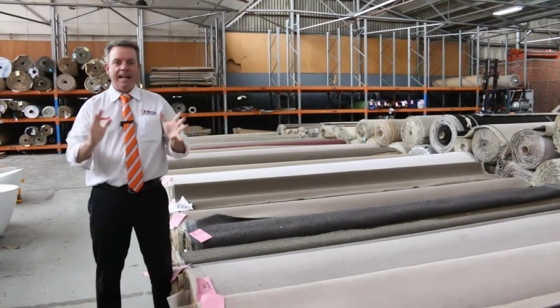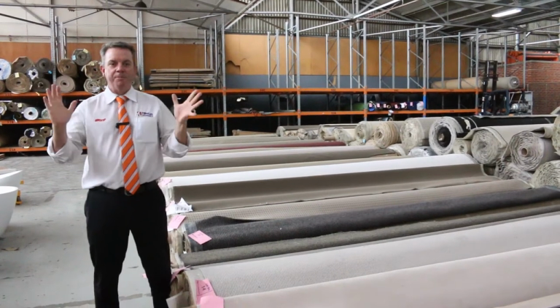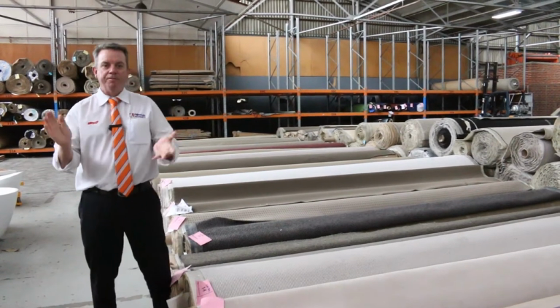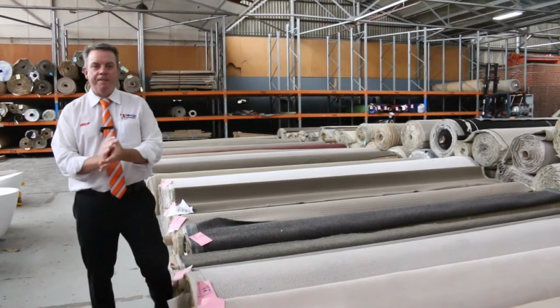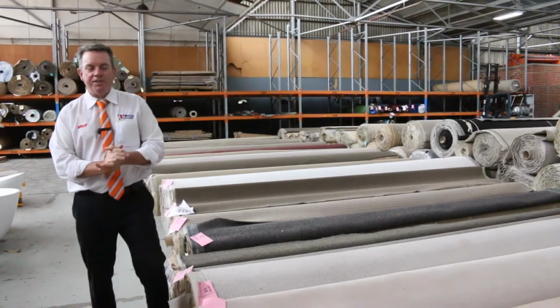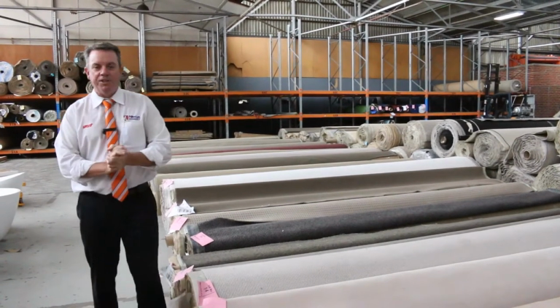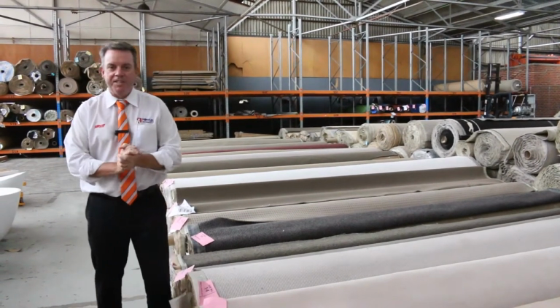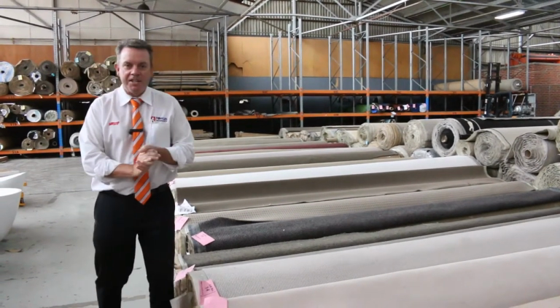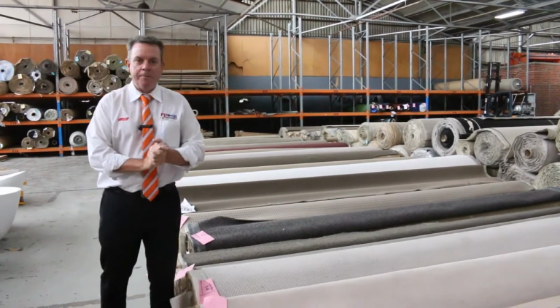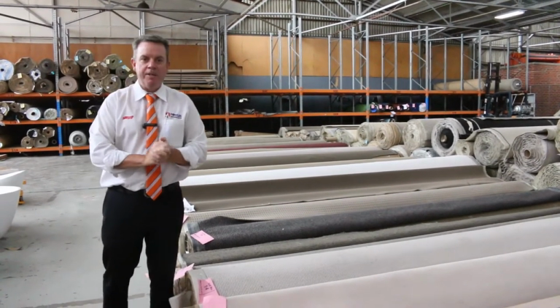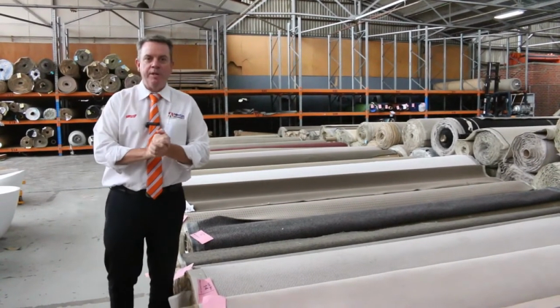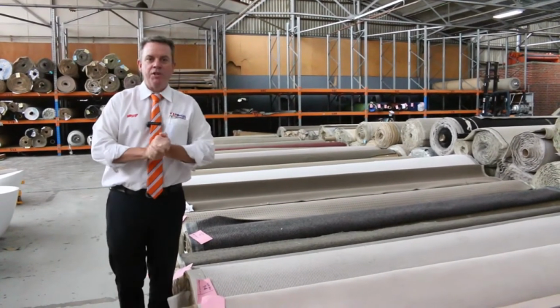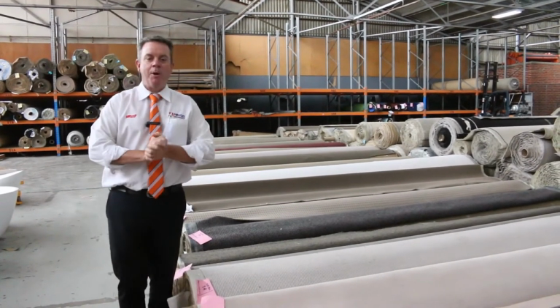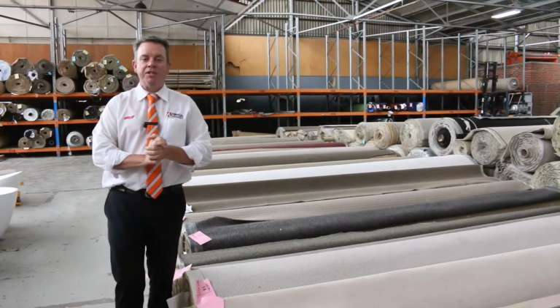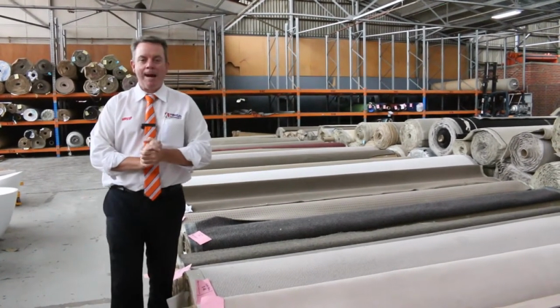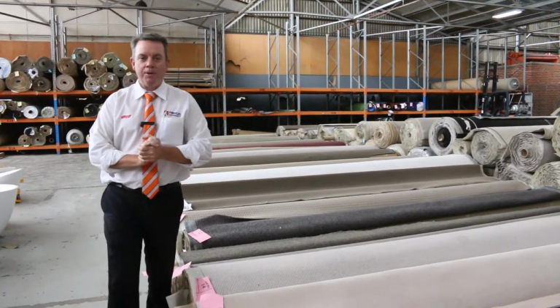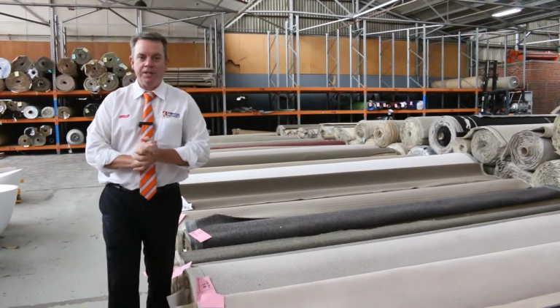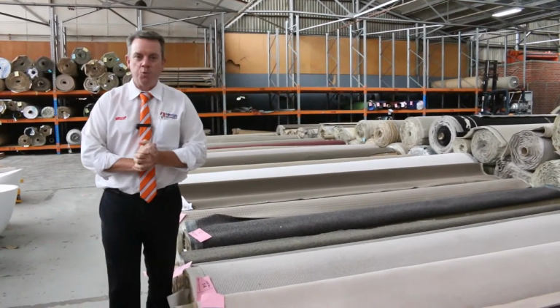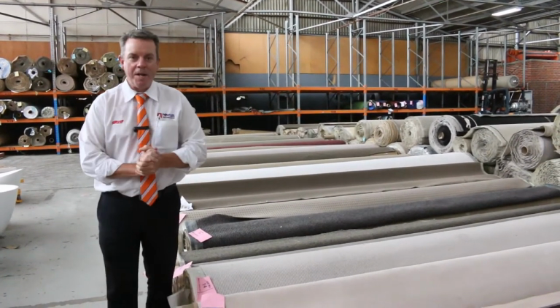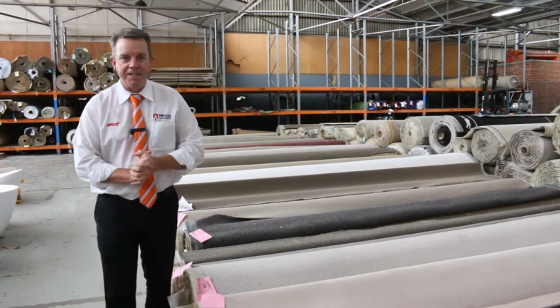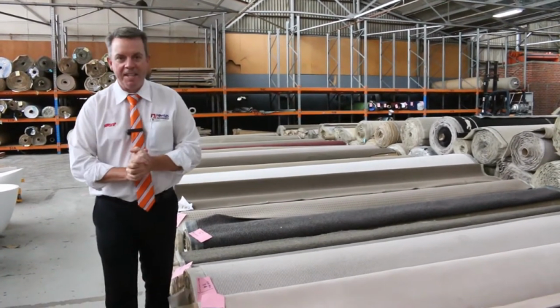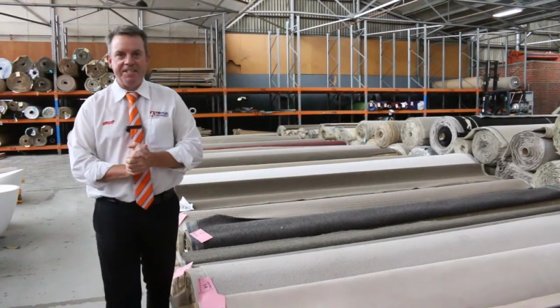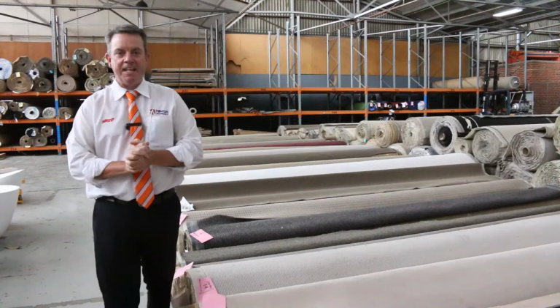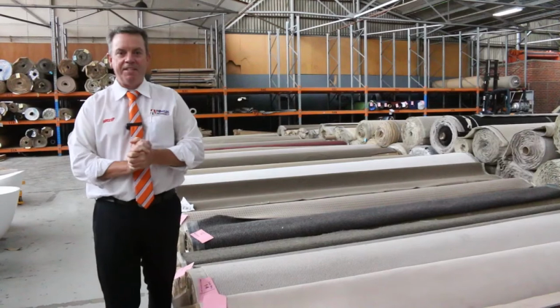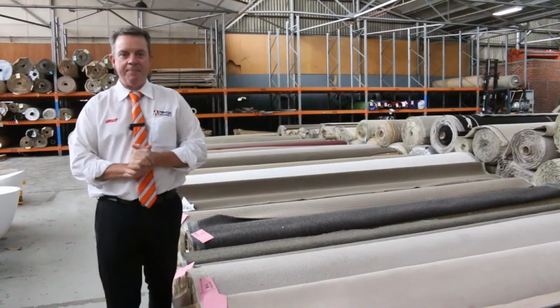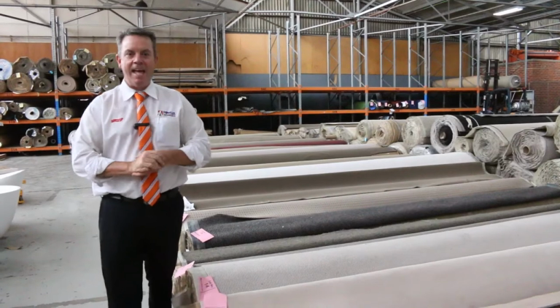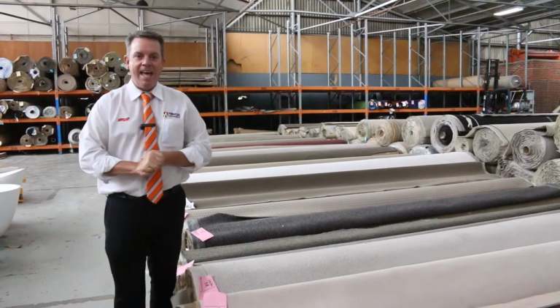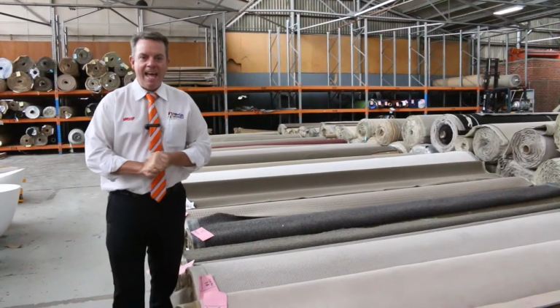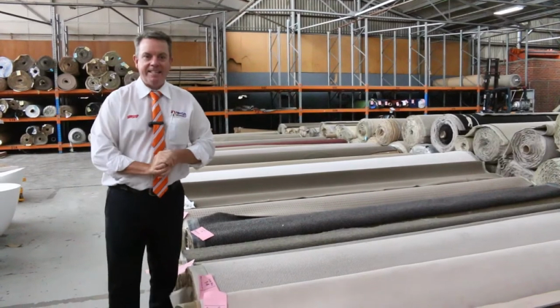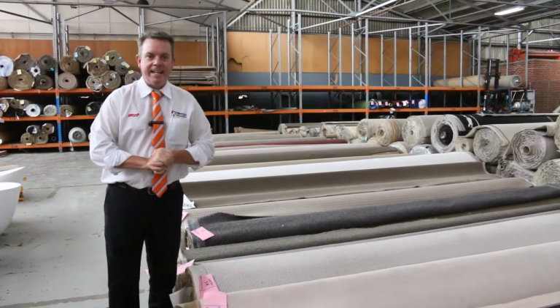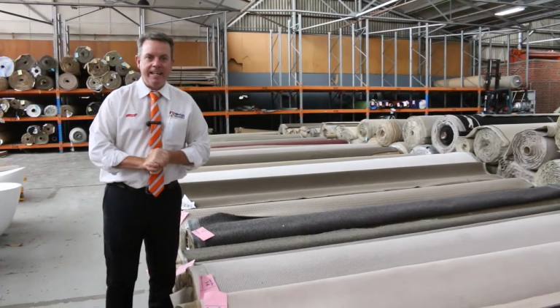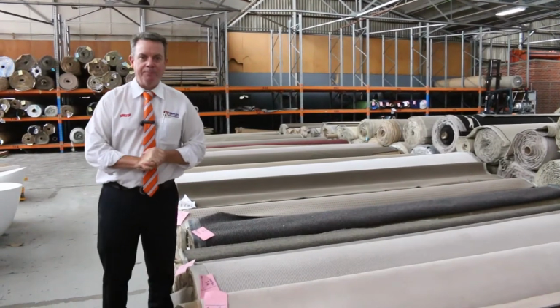G'day, I'm John from Fowles Auction and Sales. I'm here to preview tomorrow's carpet auction. It's Wednesday, the 2nd of December at 10 a.m.